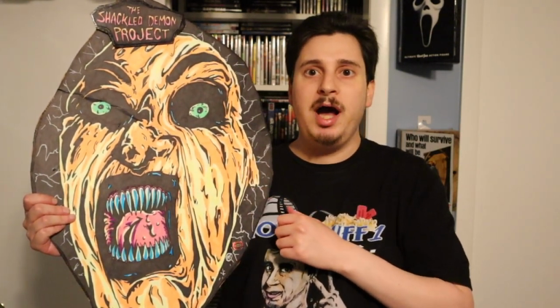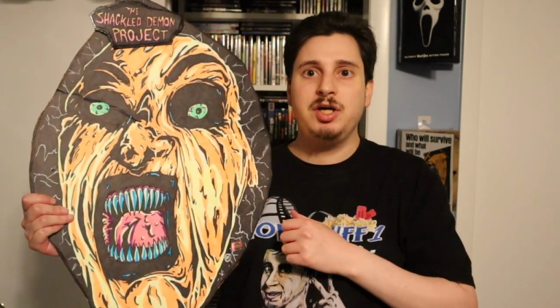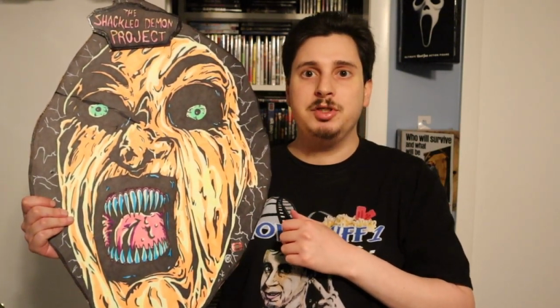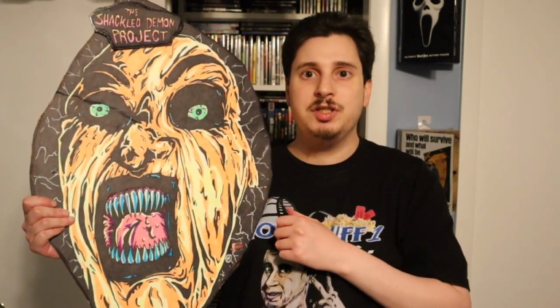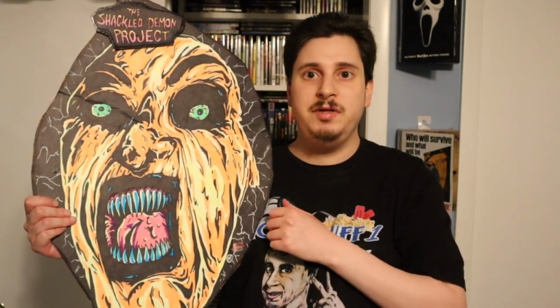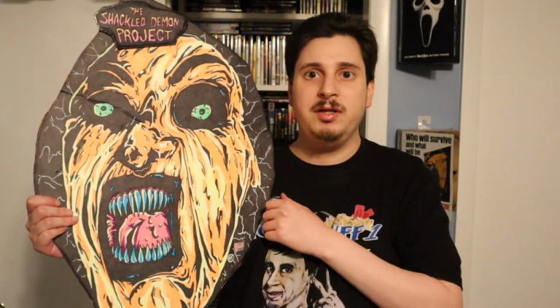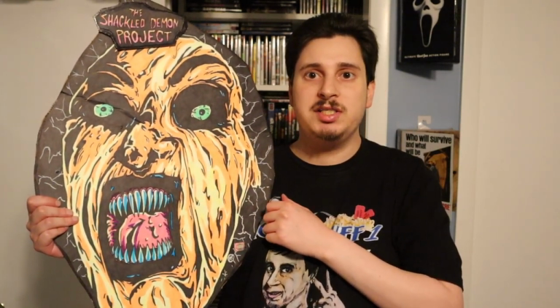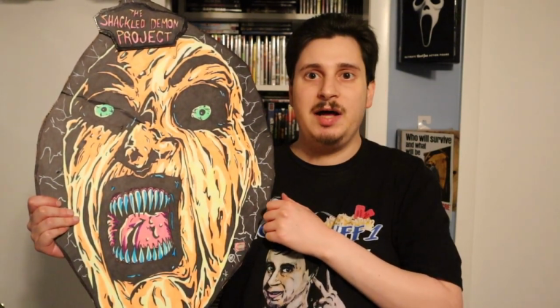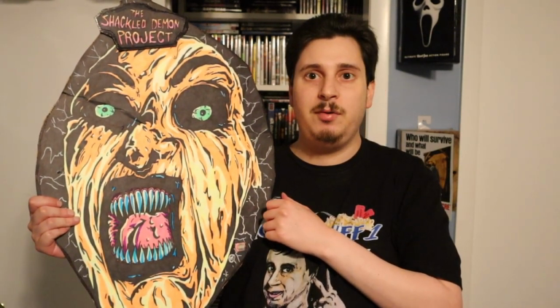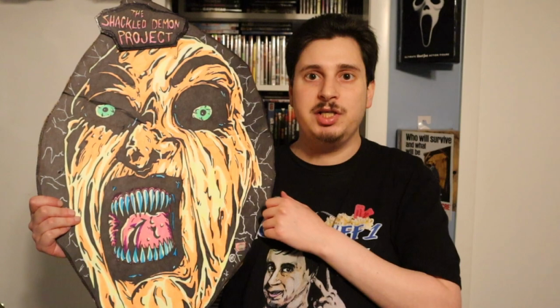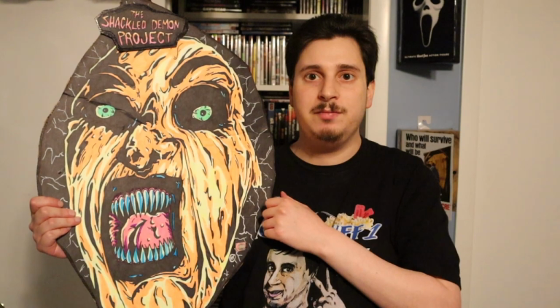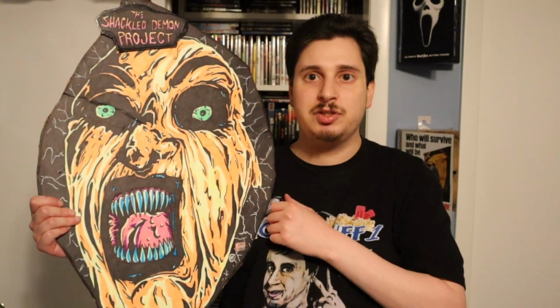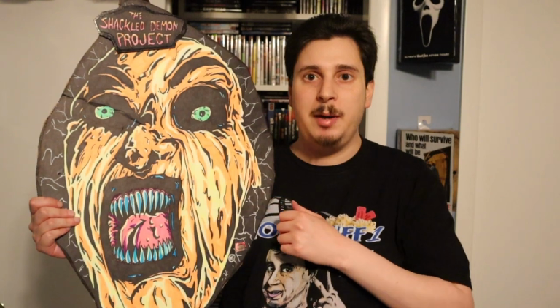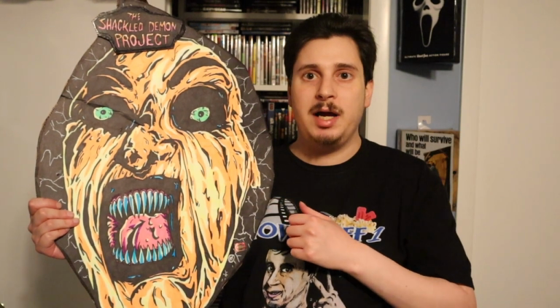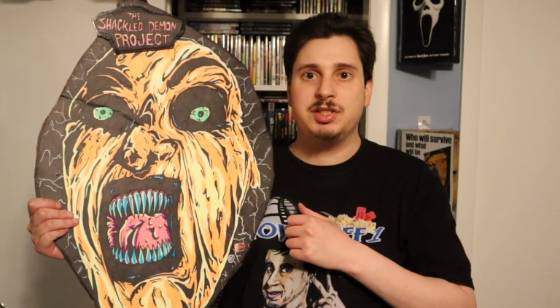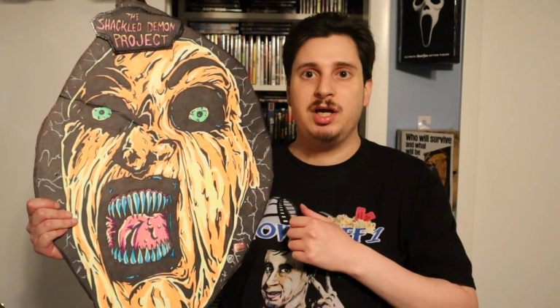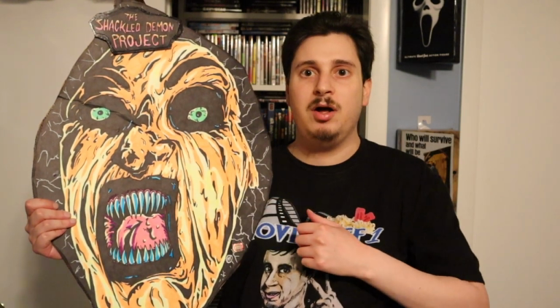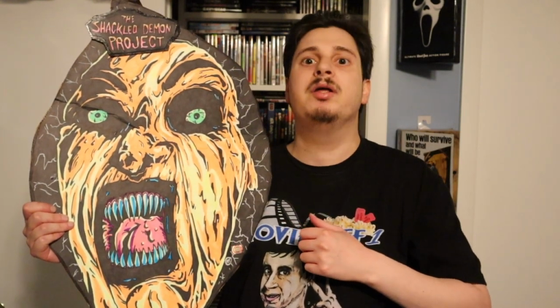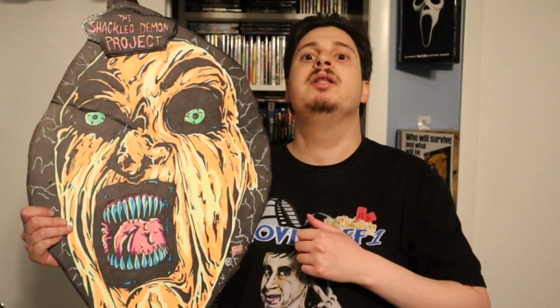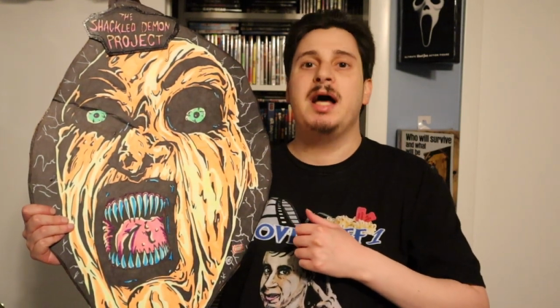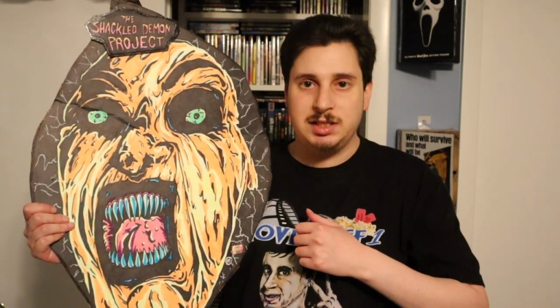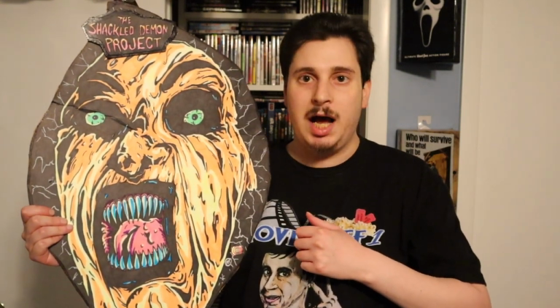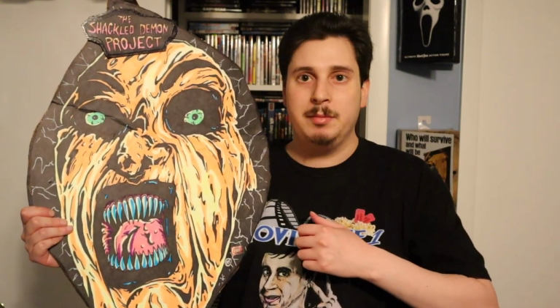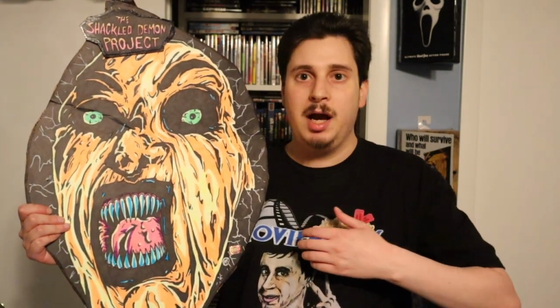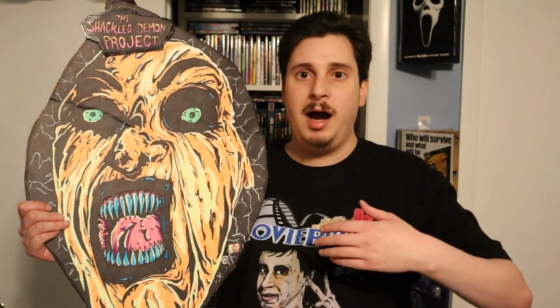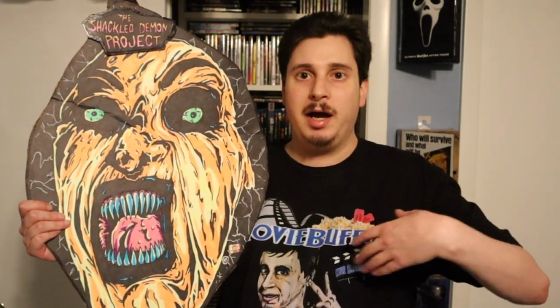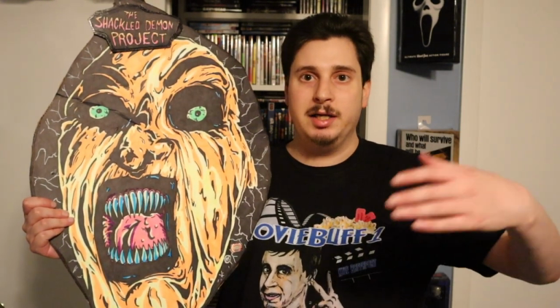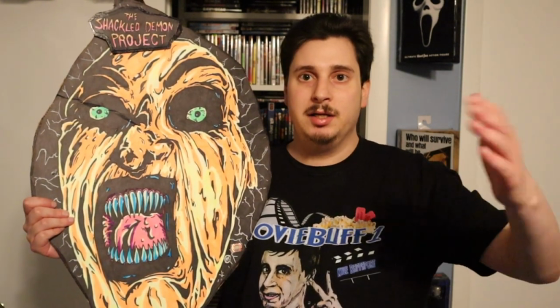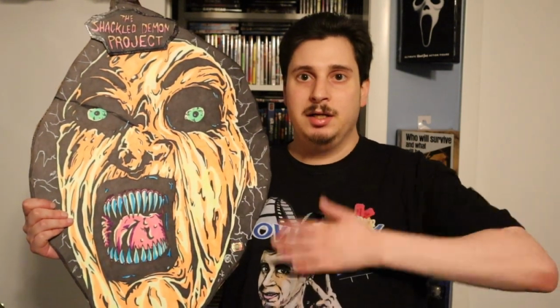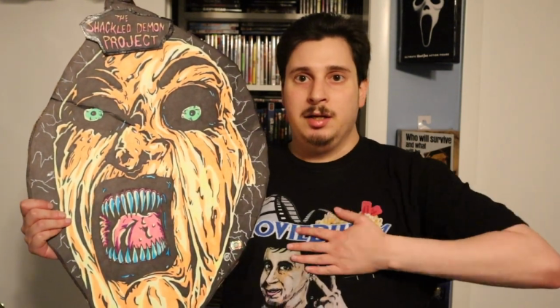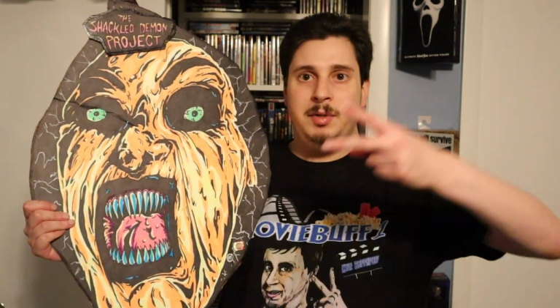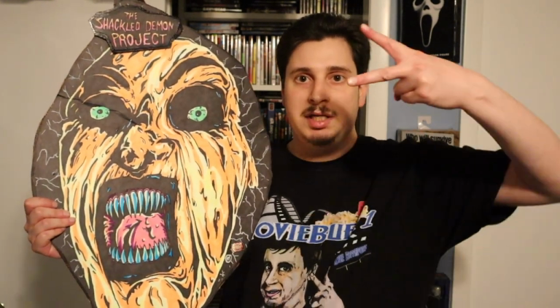Guys, hope you enjoyed this video. Thanks a lot for watching and subscribing, and I'll see y'all next time. Alright, peace.